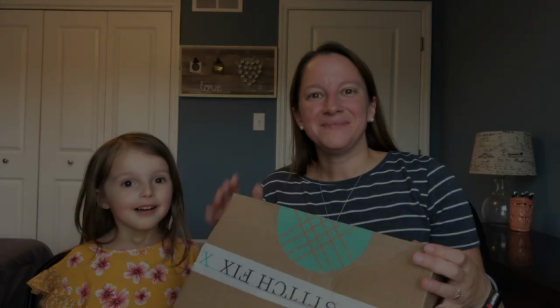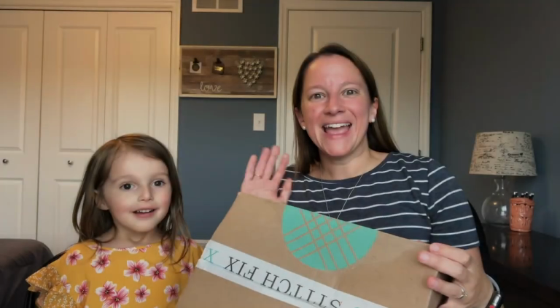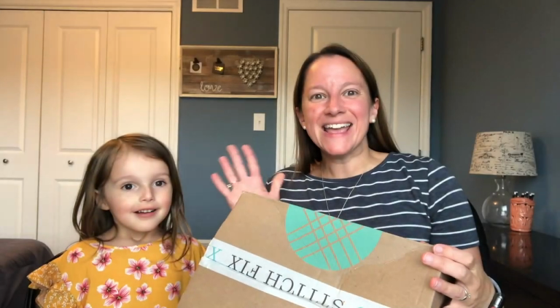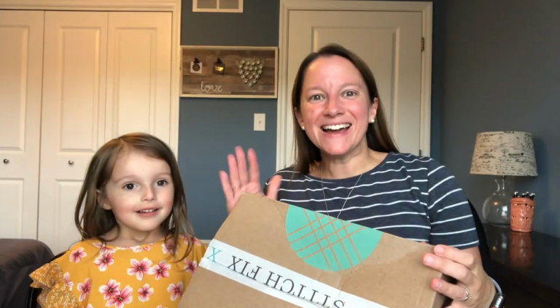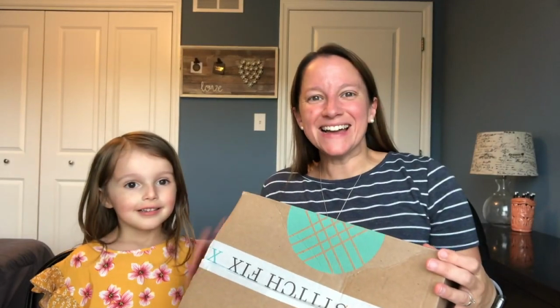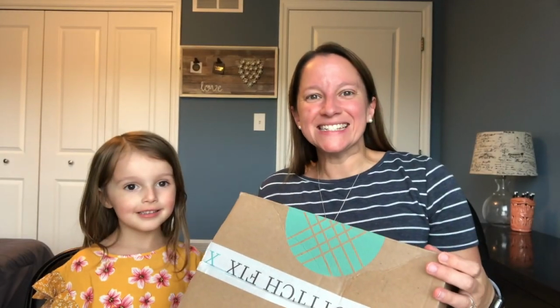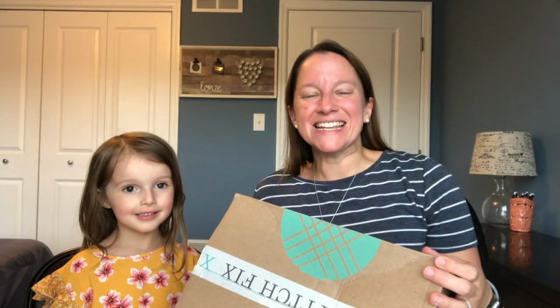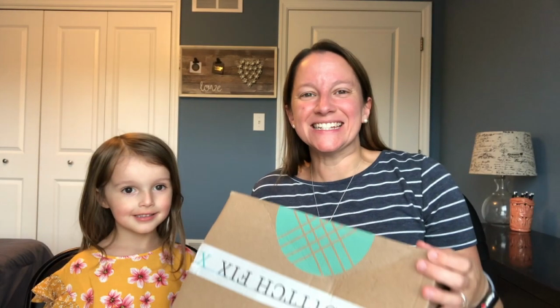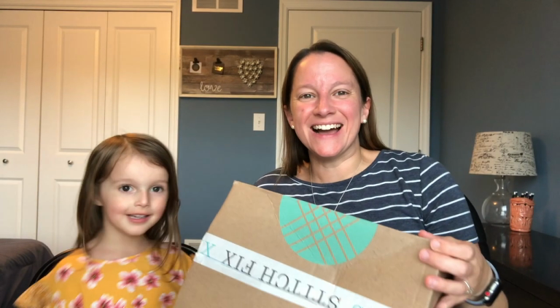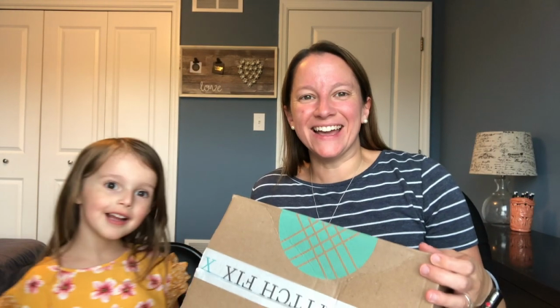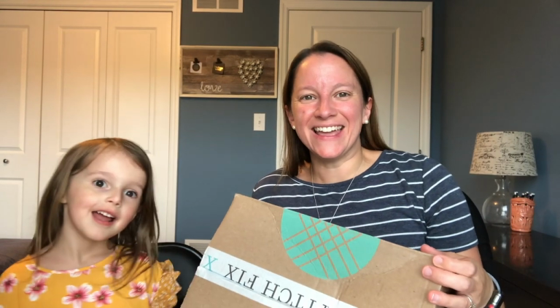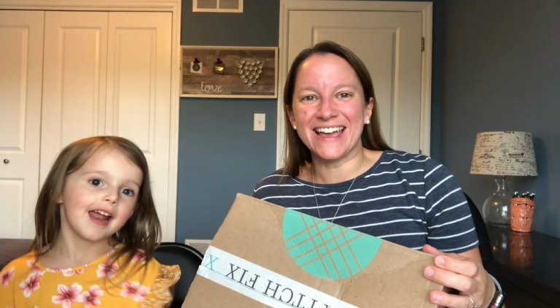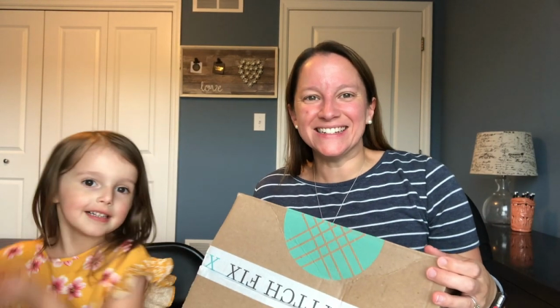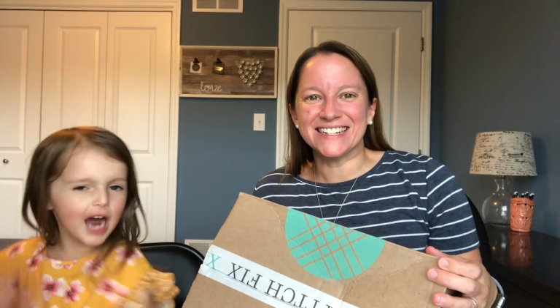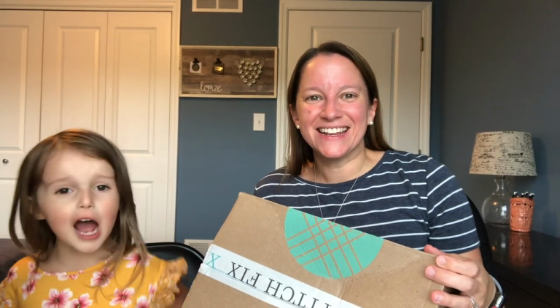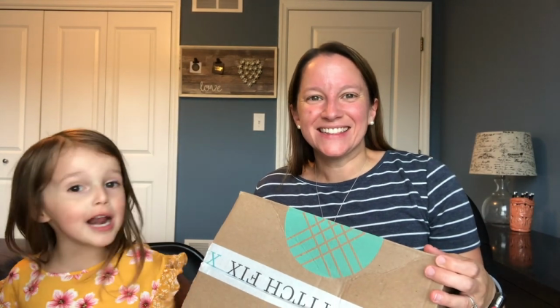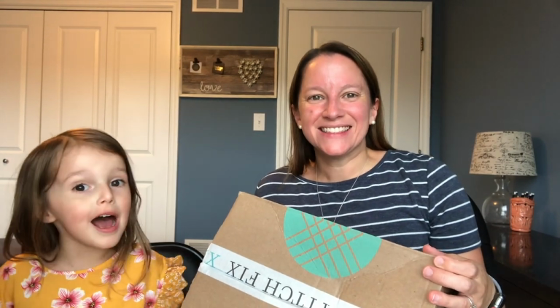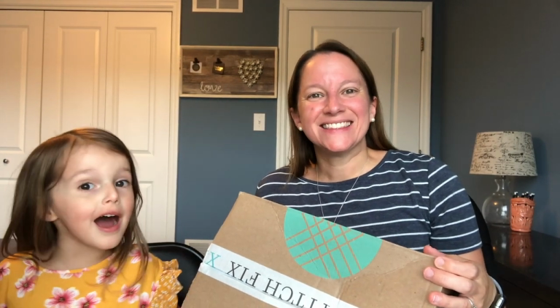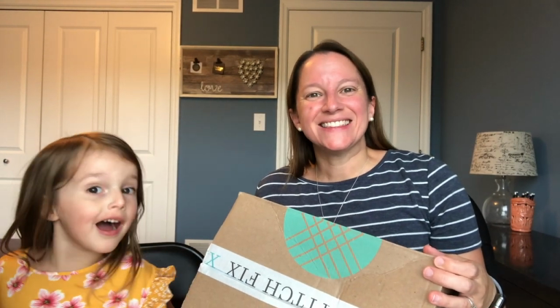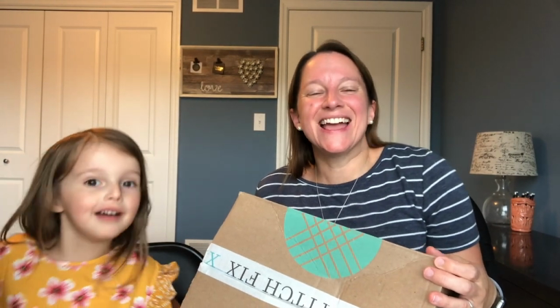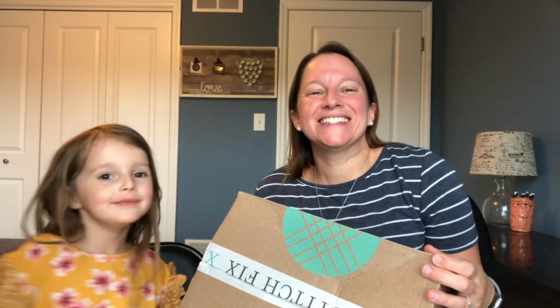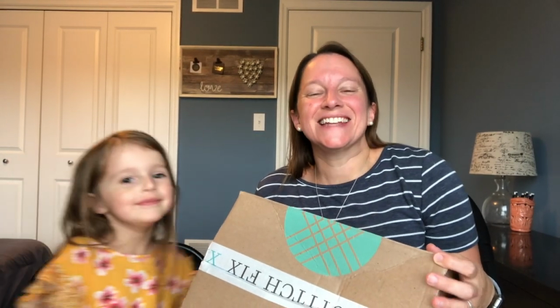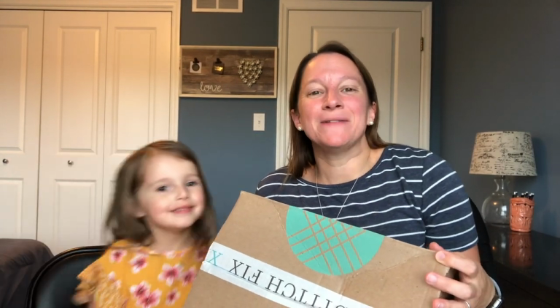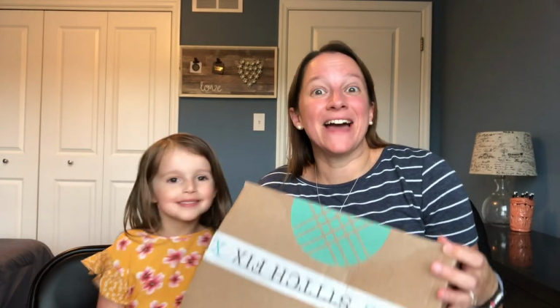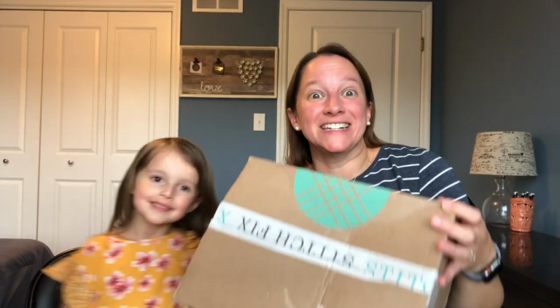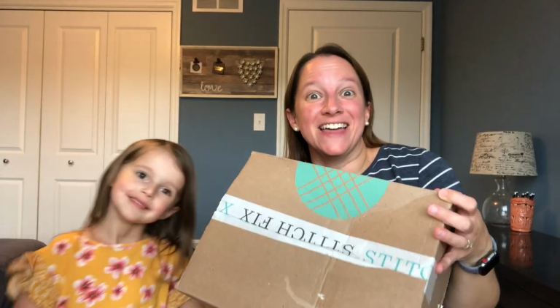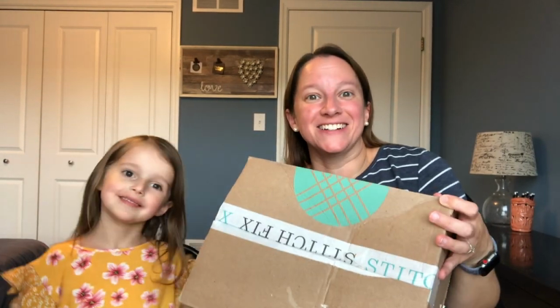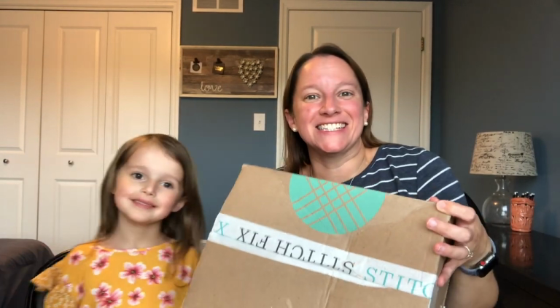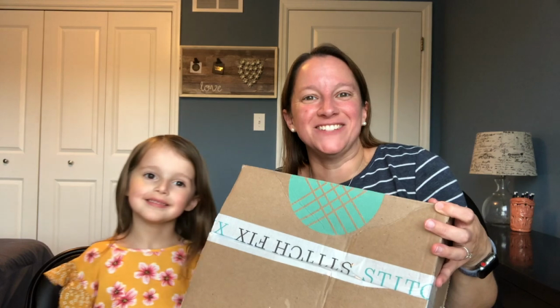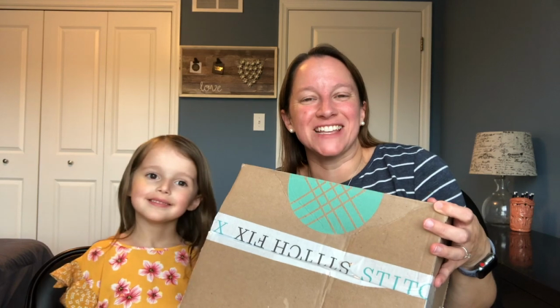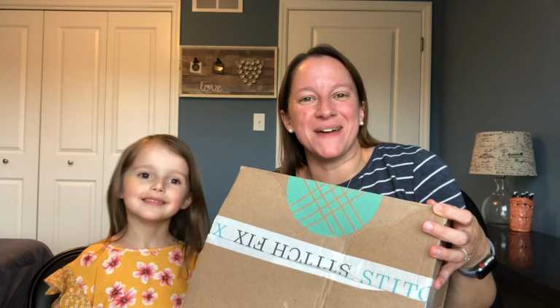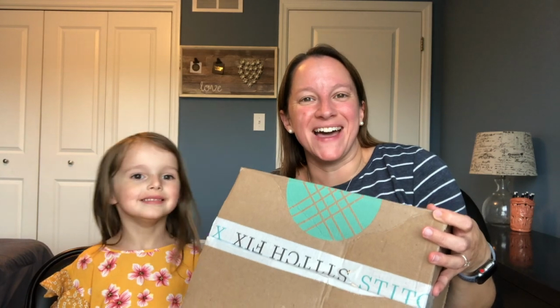Hey guys, it's Donna and Kyla, and today we have another Stitch Fix box.